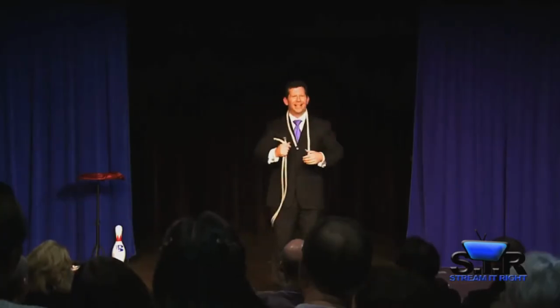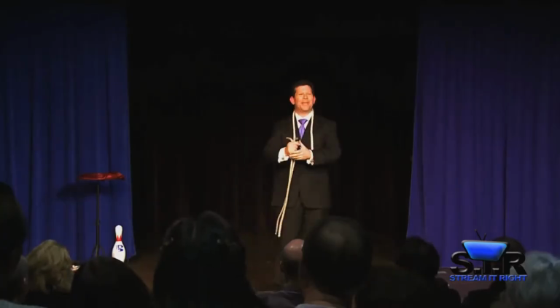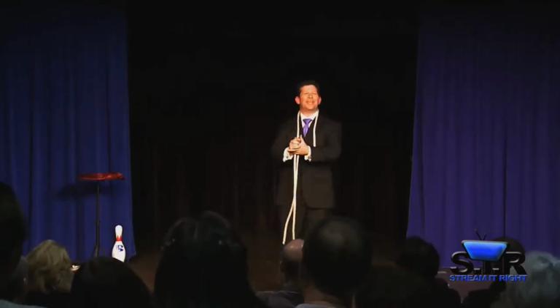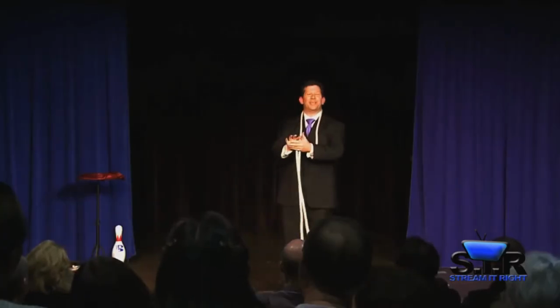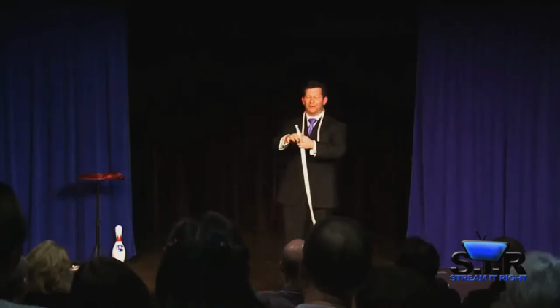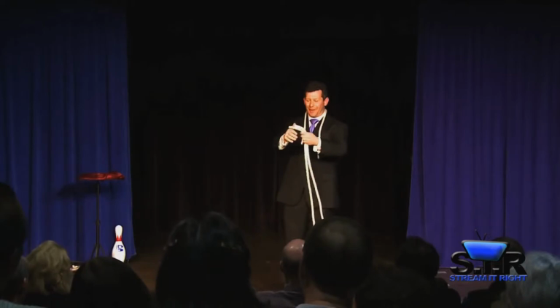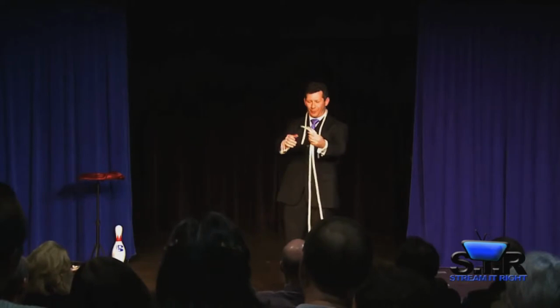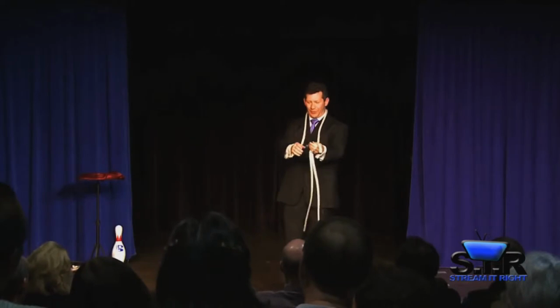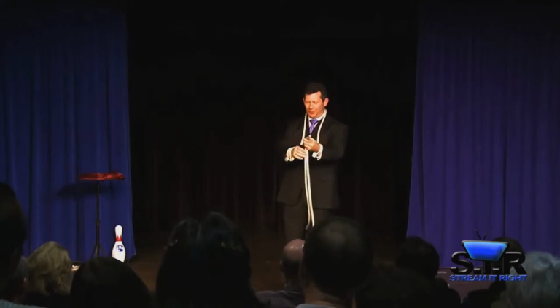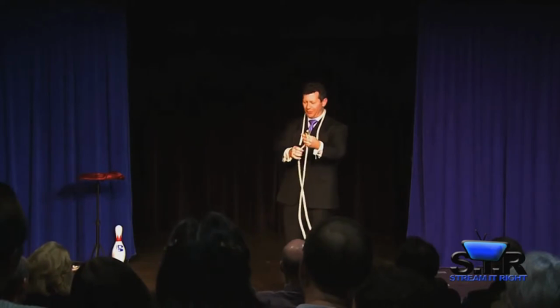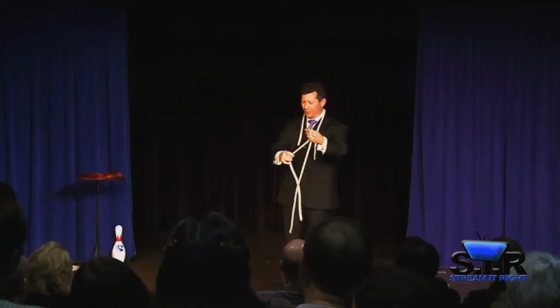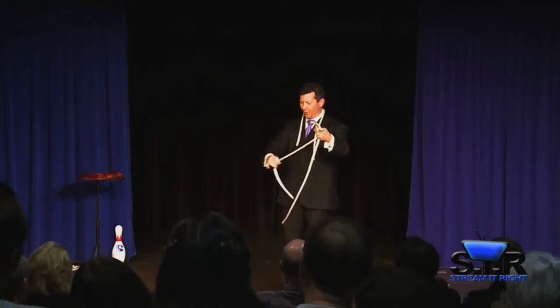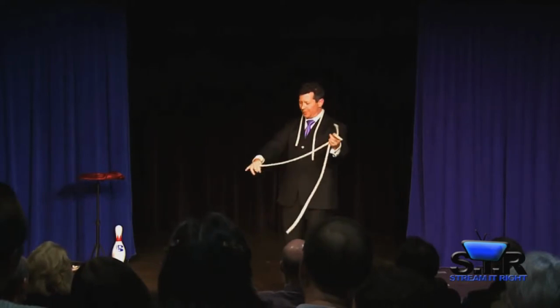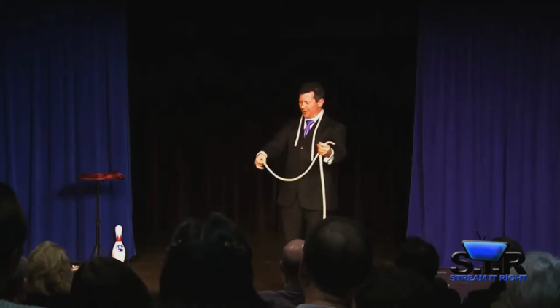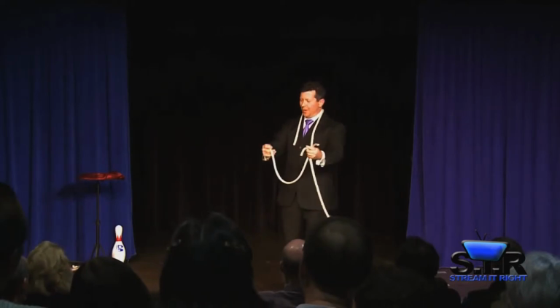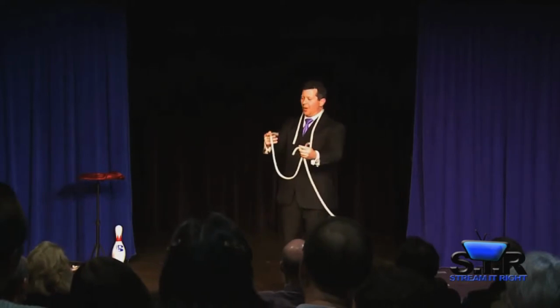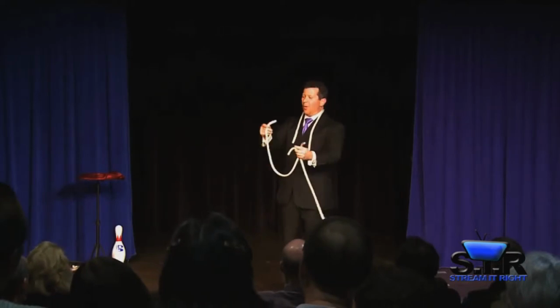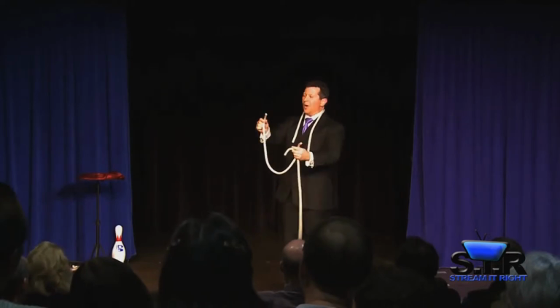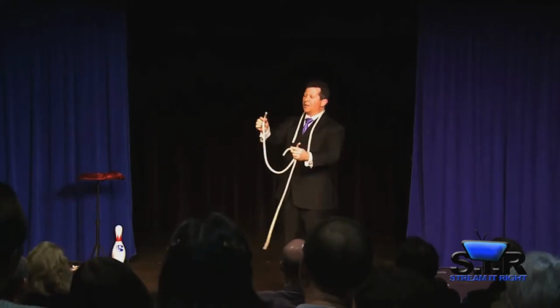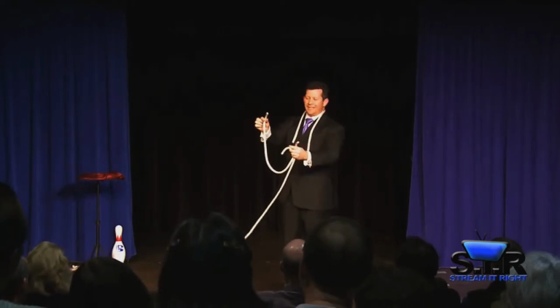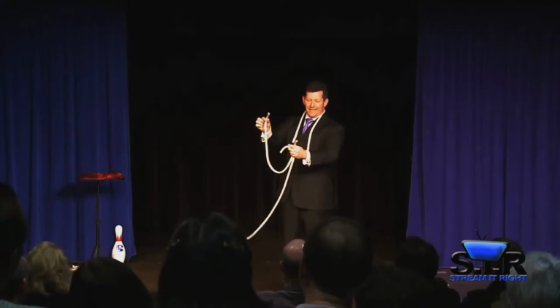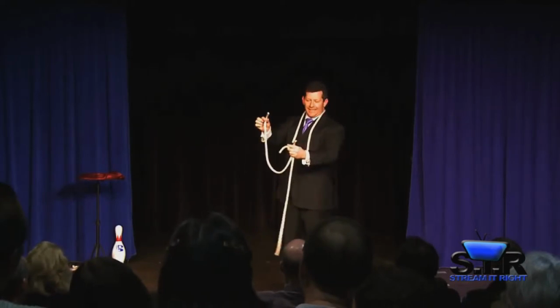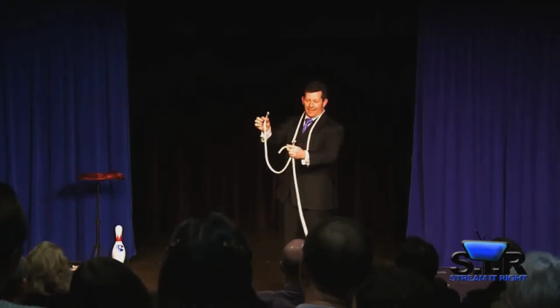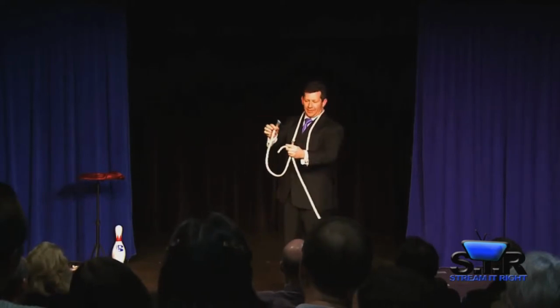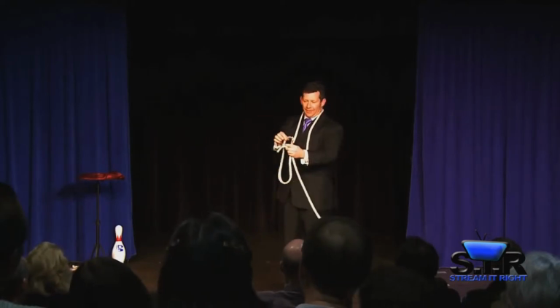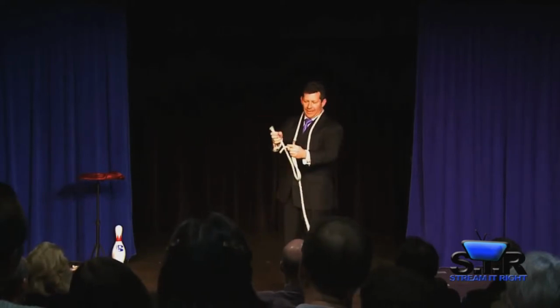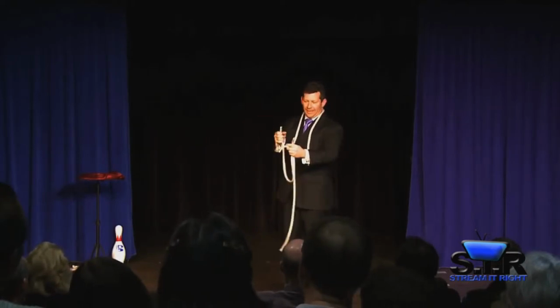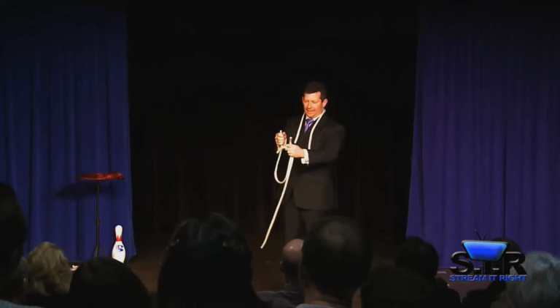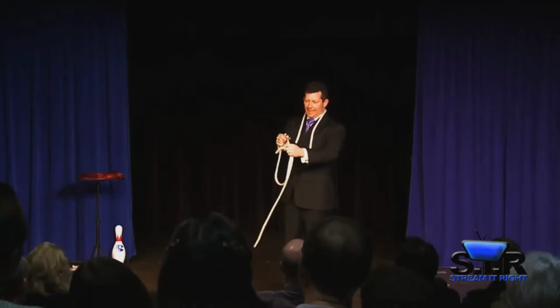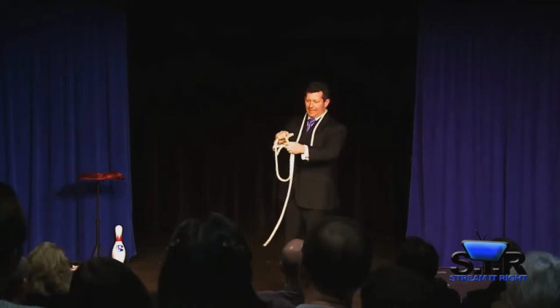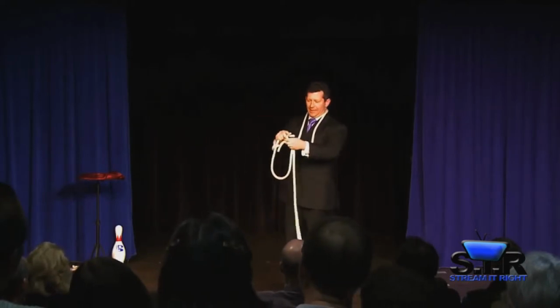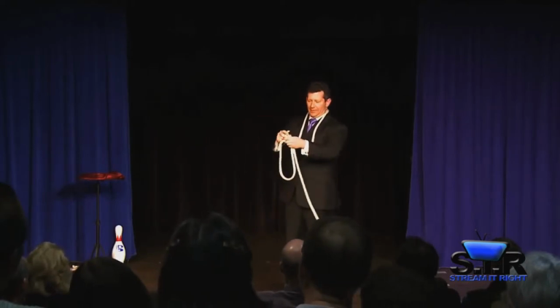To make it easier to follow, we'll just use two ropes. Watch this end here and this end here.